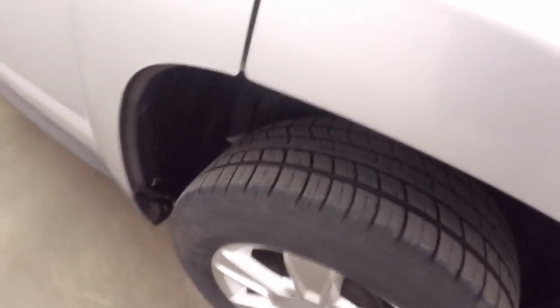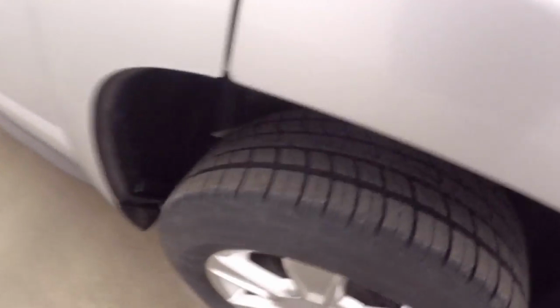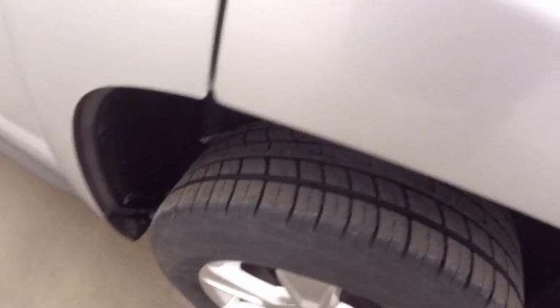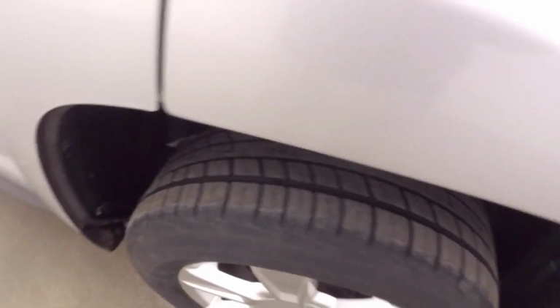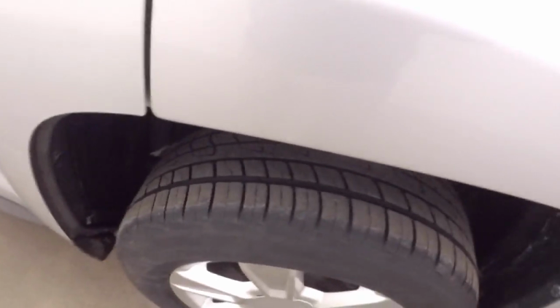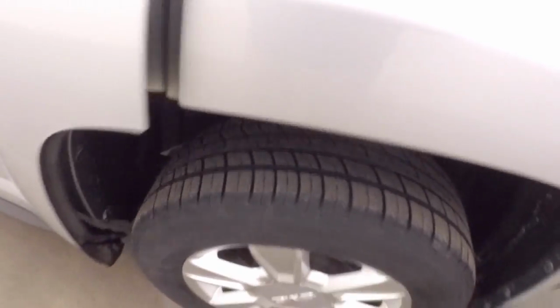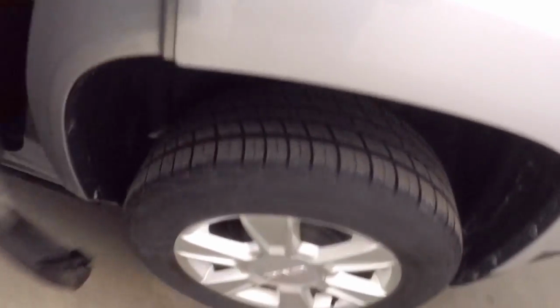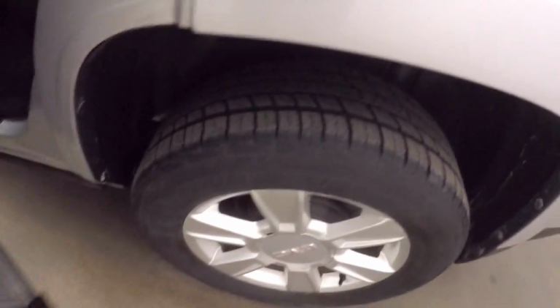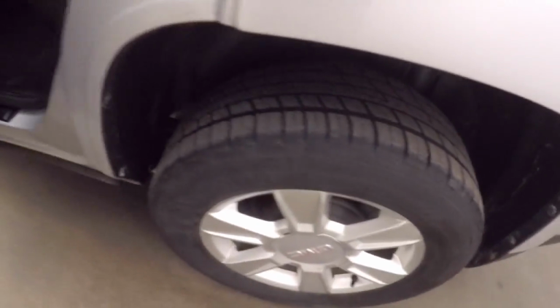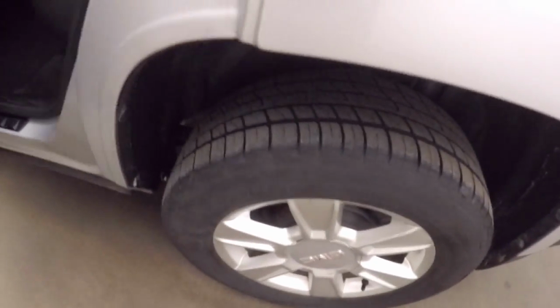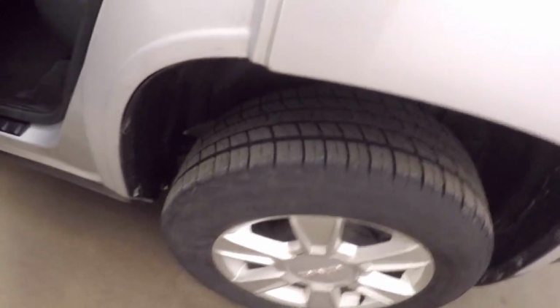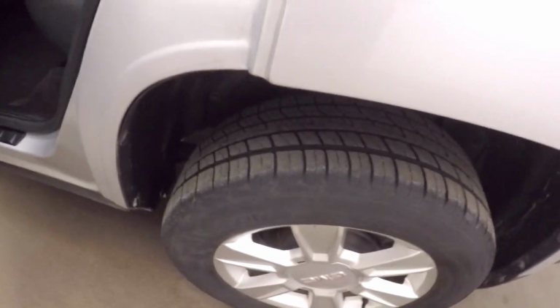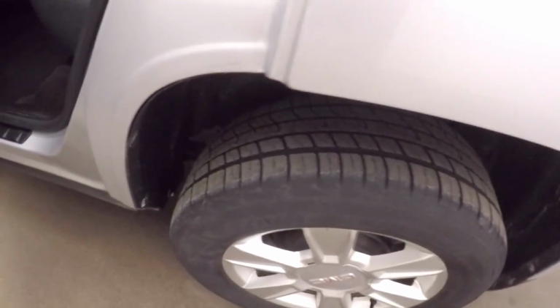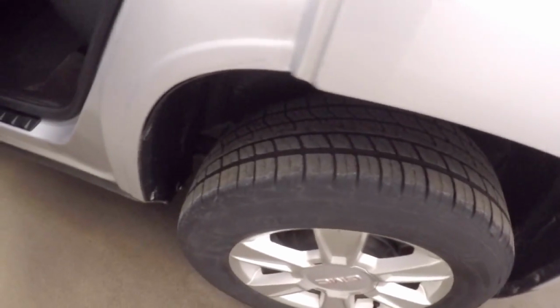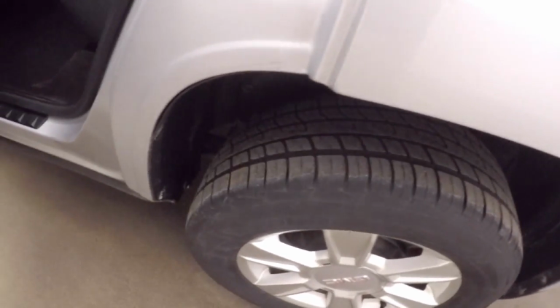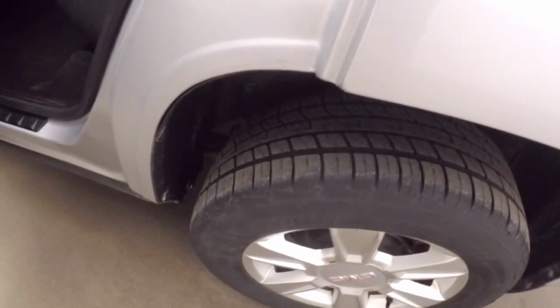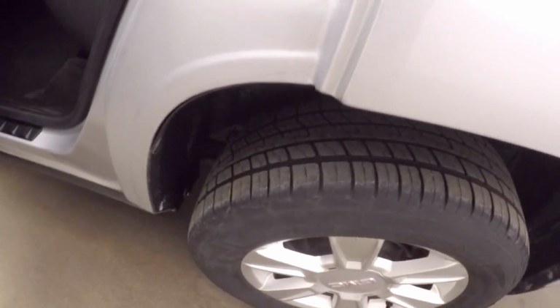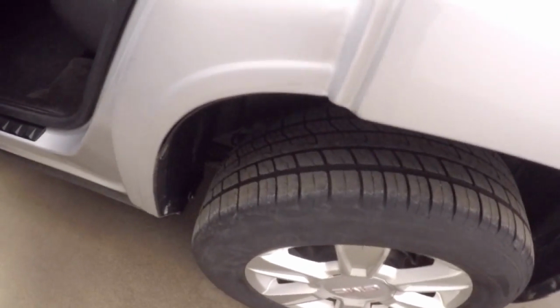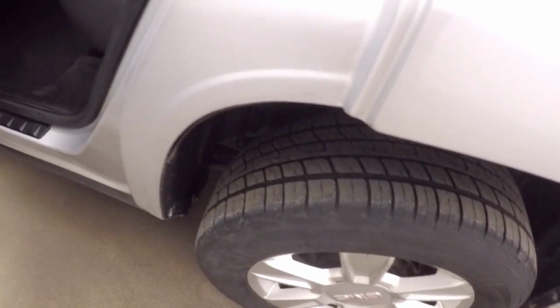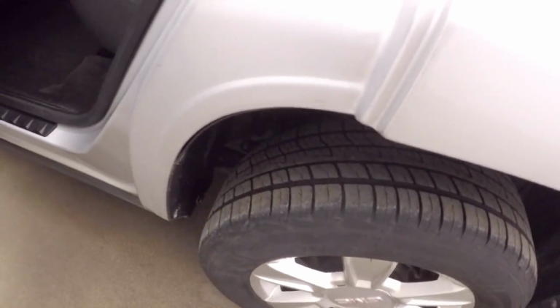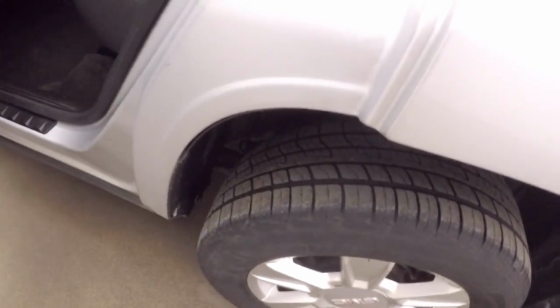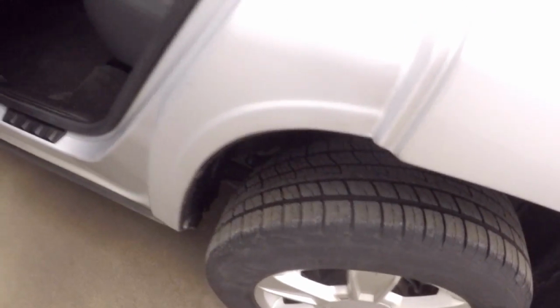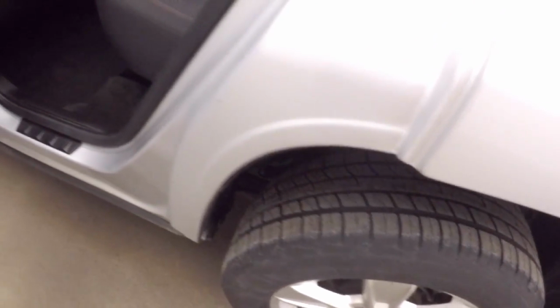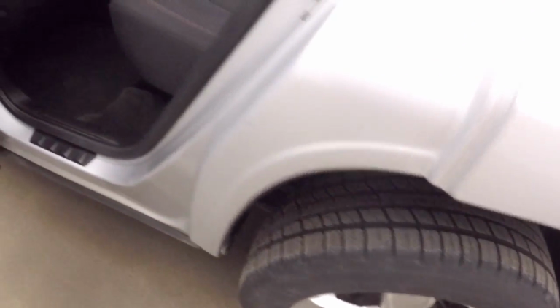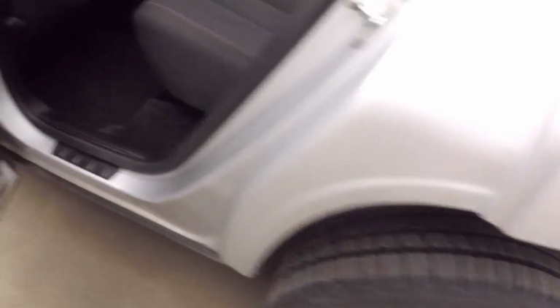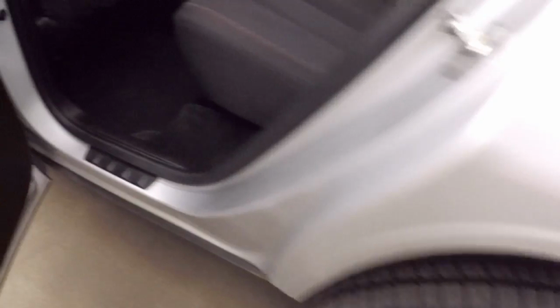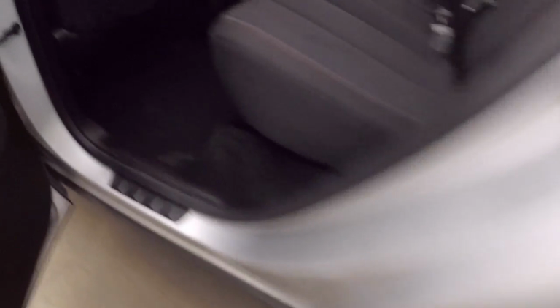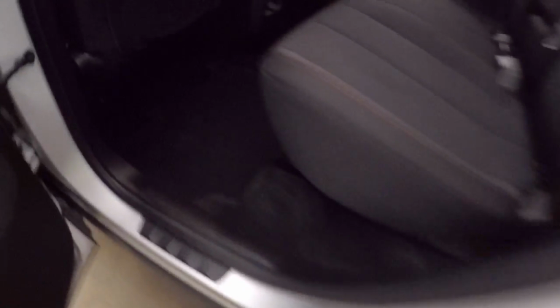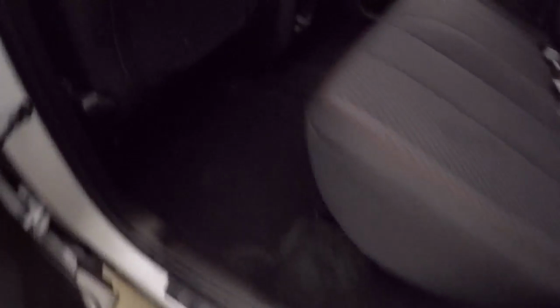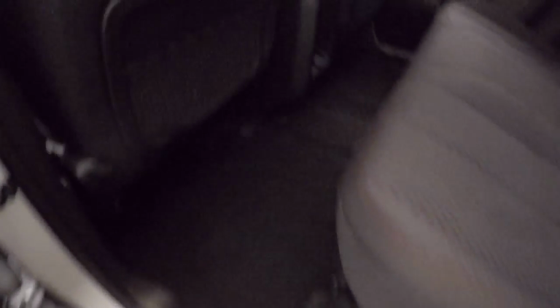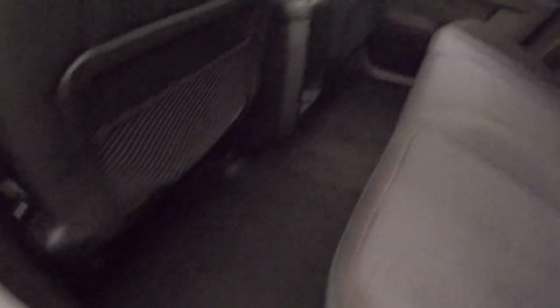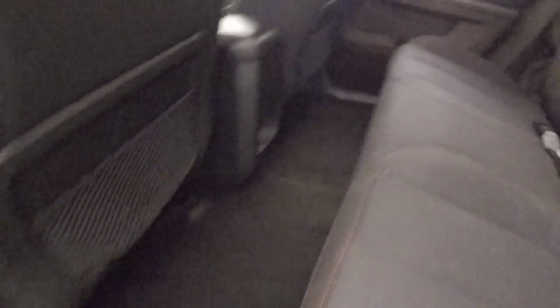Tires — you have a lot of life left on them. I'd say about 60-70%.